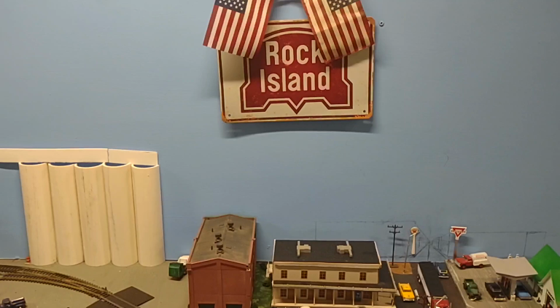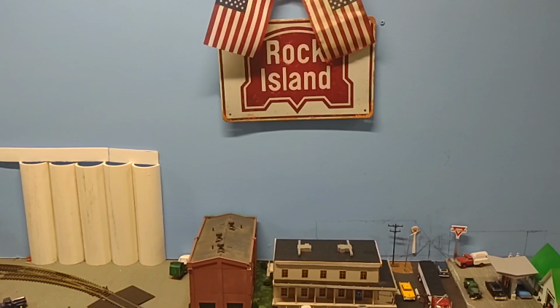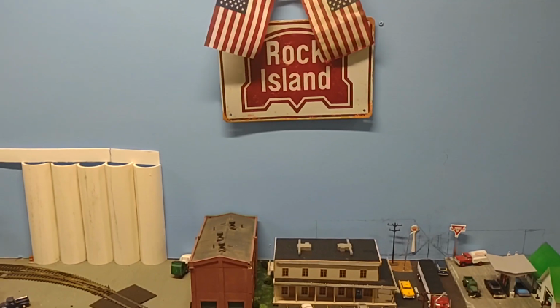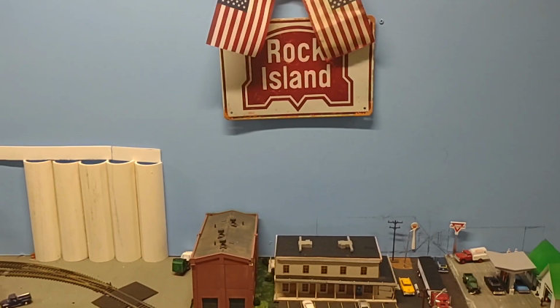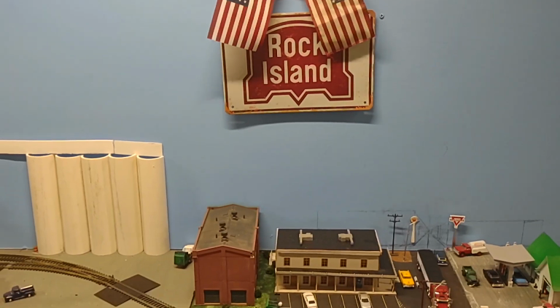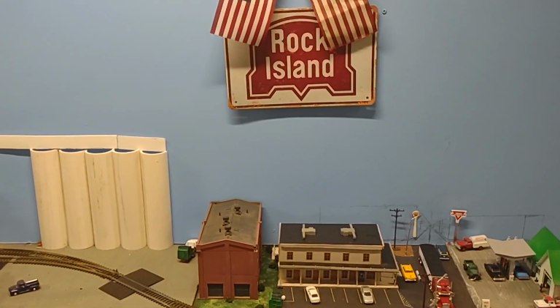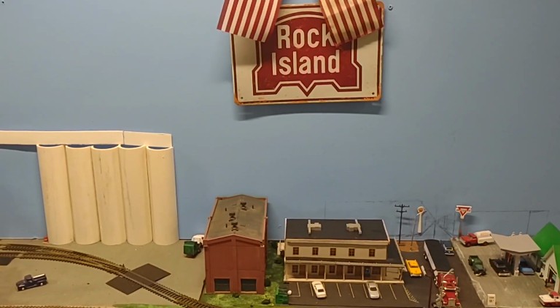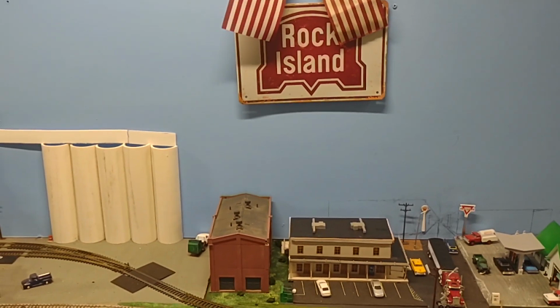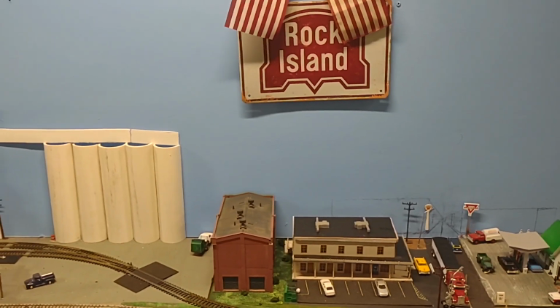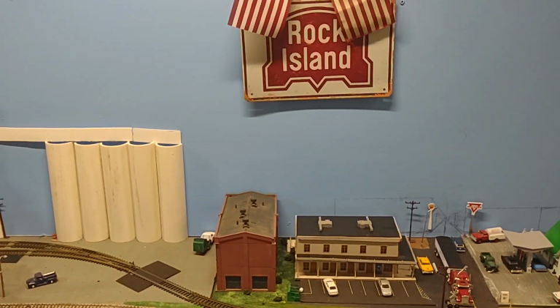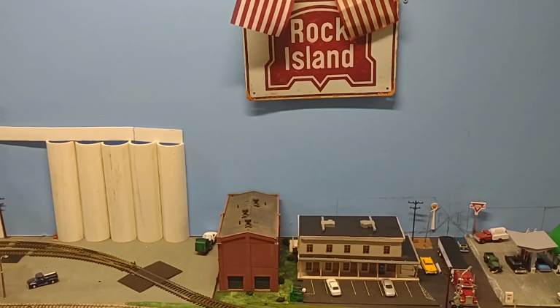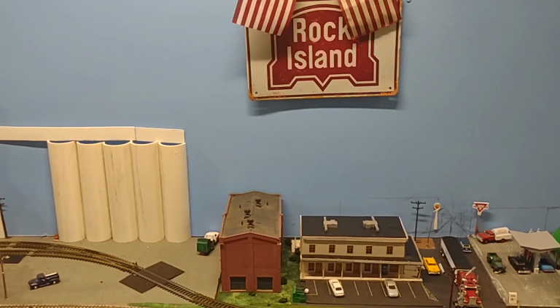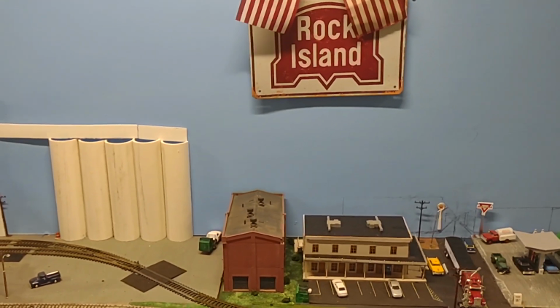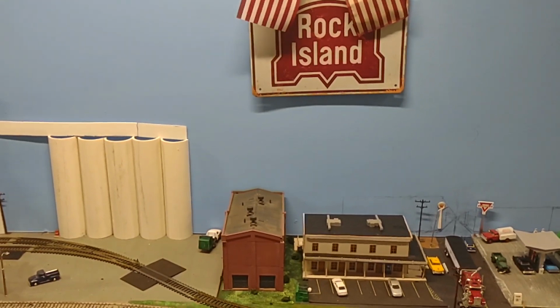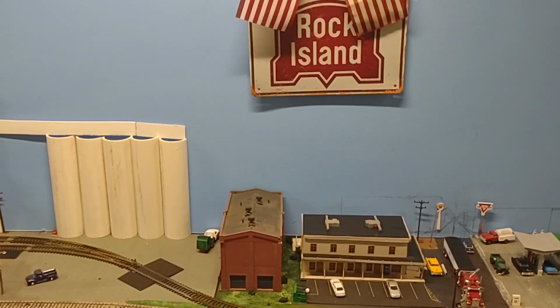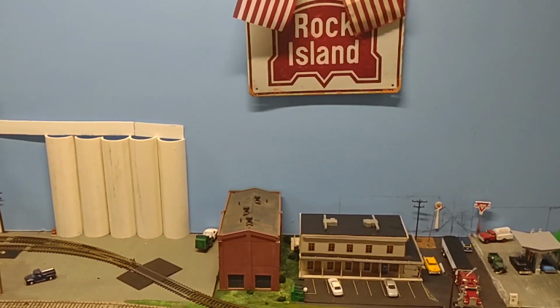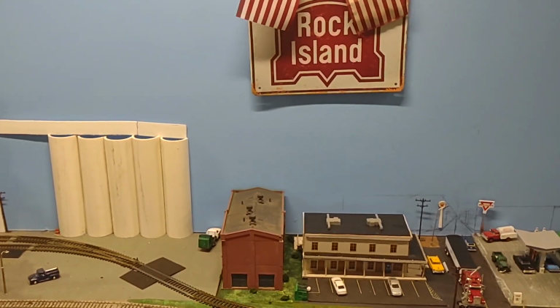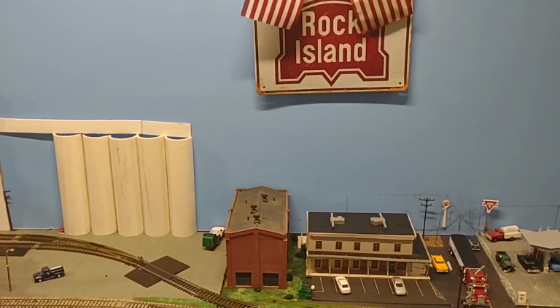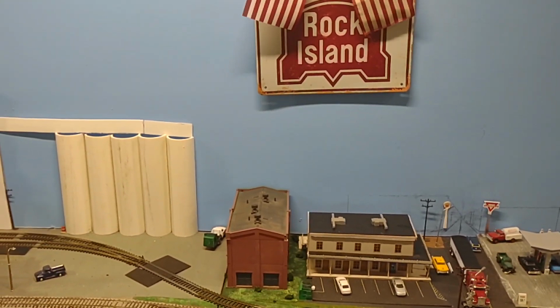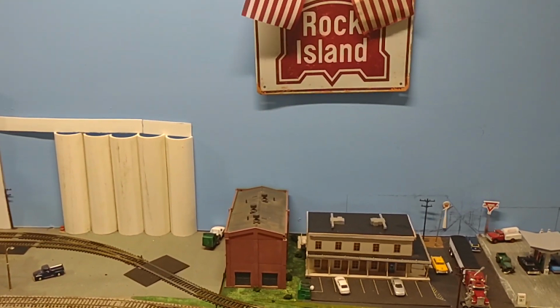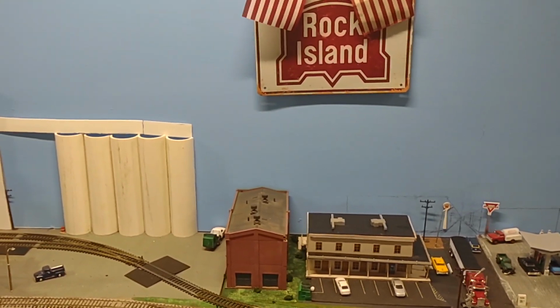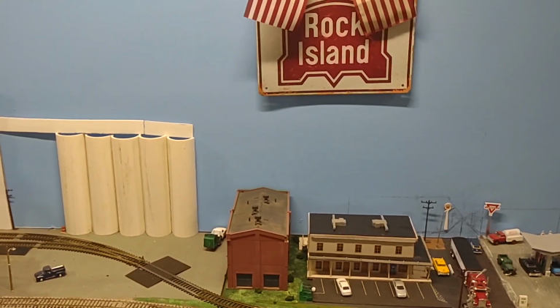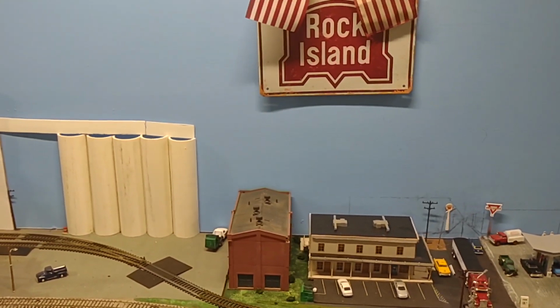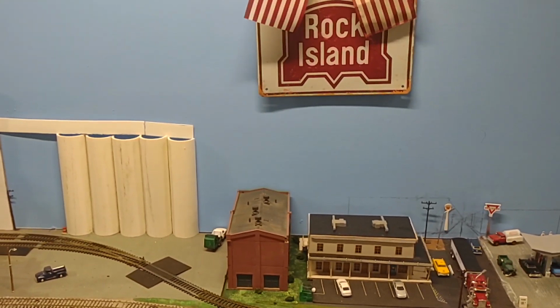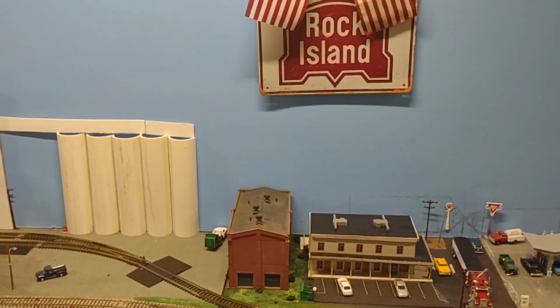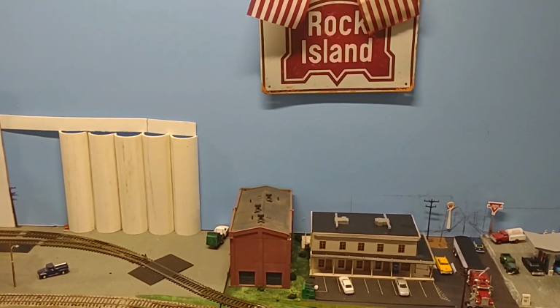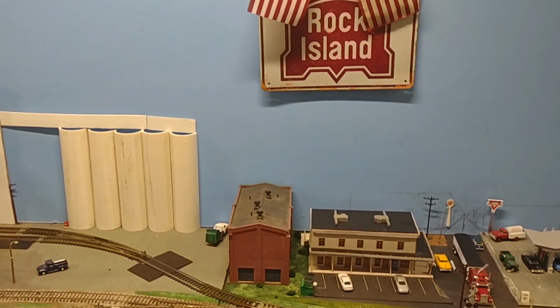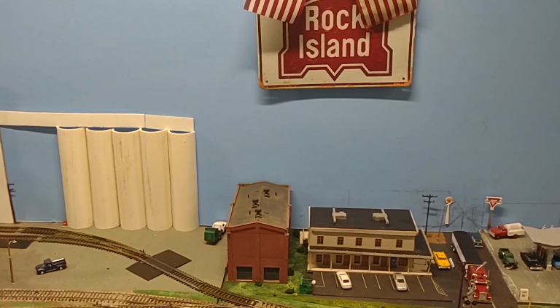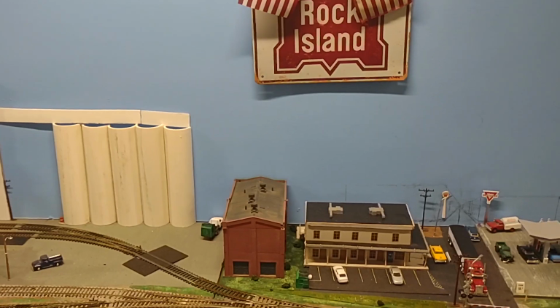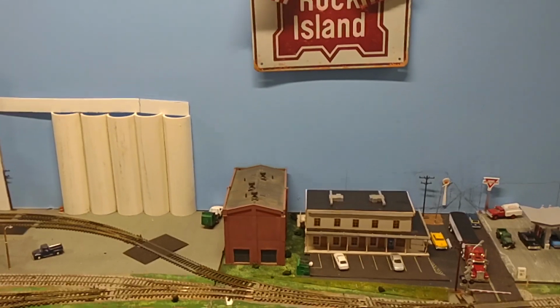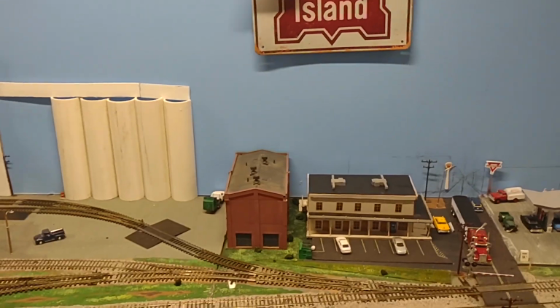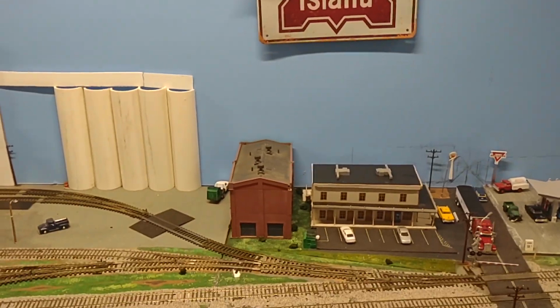Hey everyone, welcome back to Randy's Rock and Roll Railroad YouTube channel, Wheatland Layout.